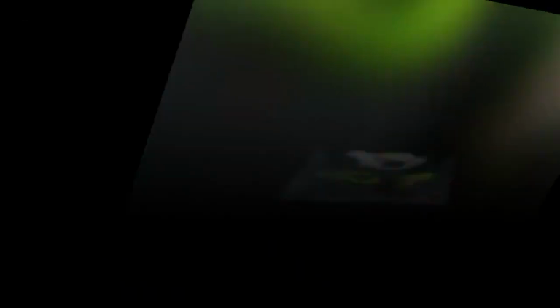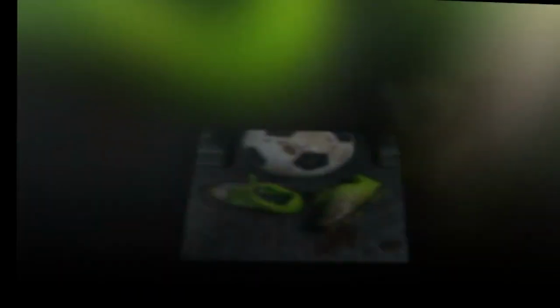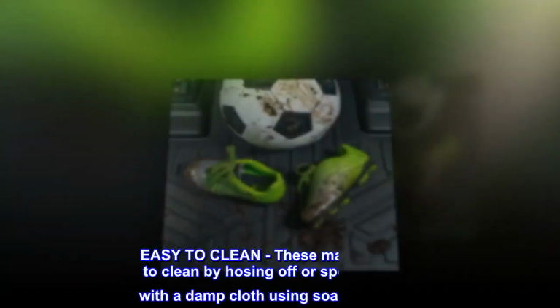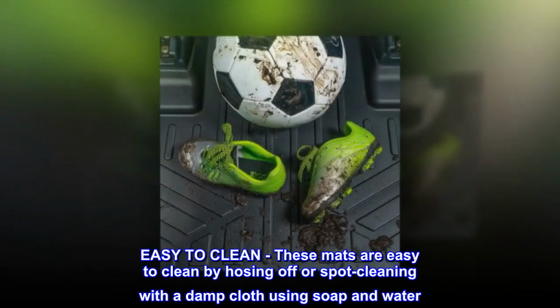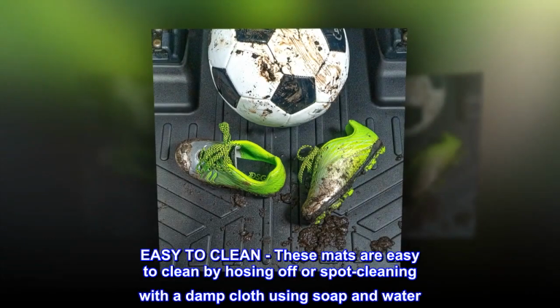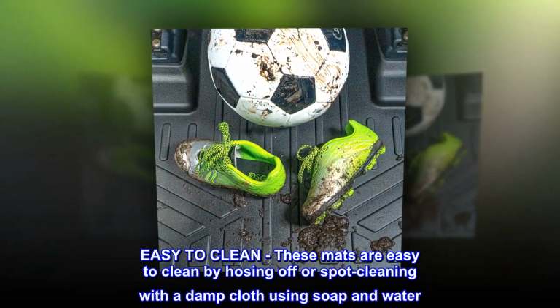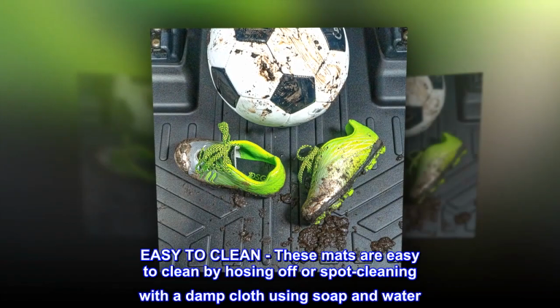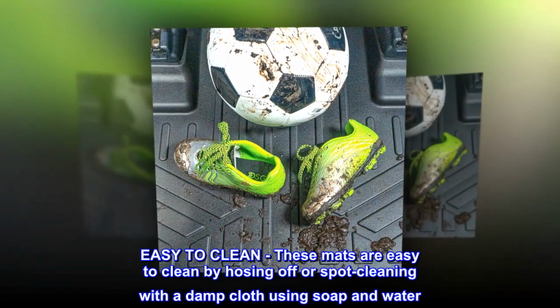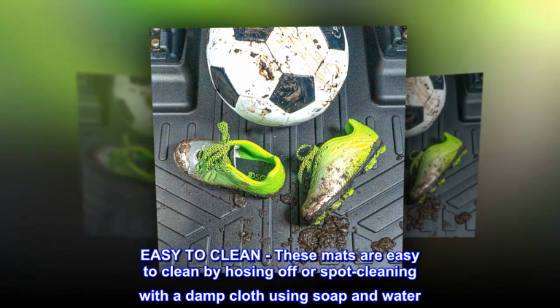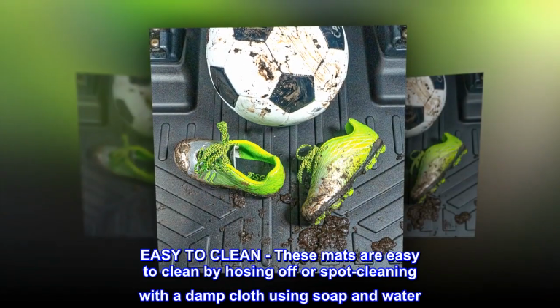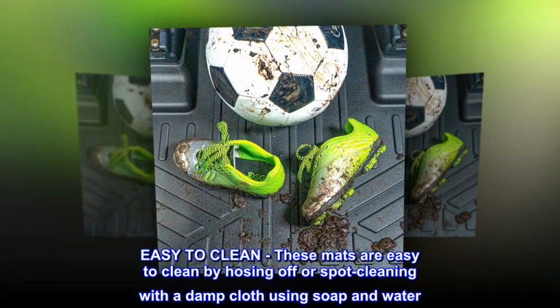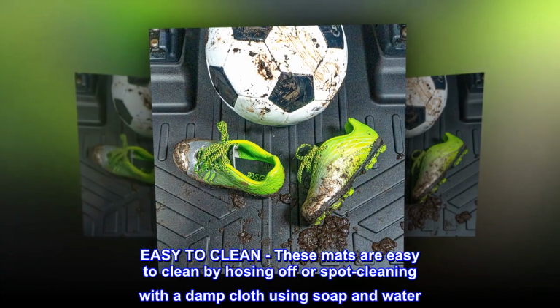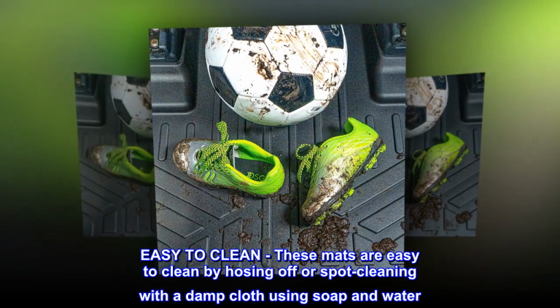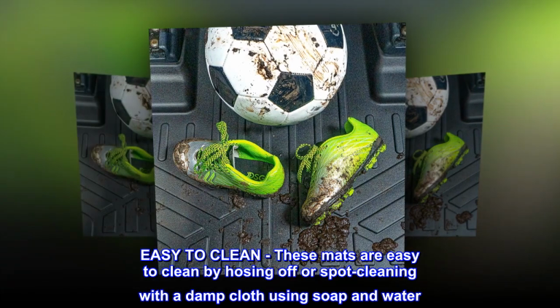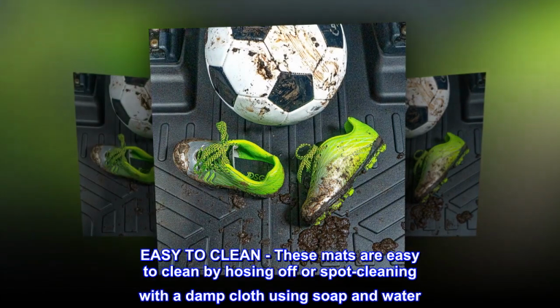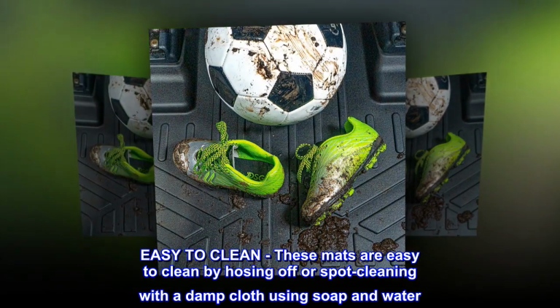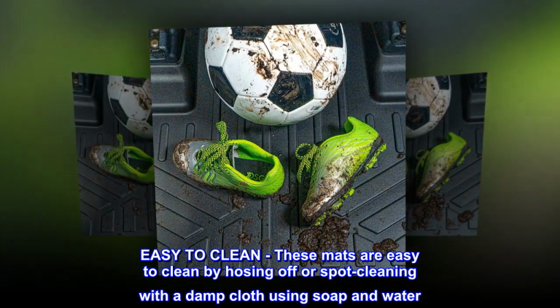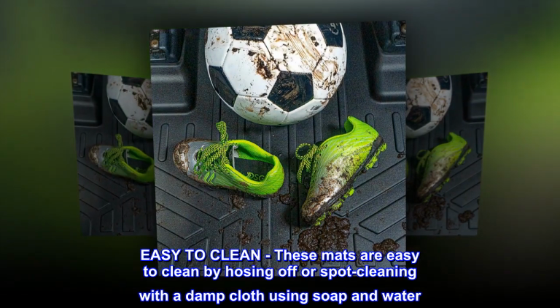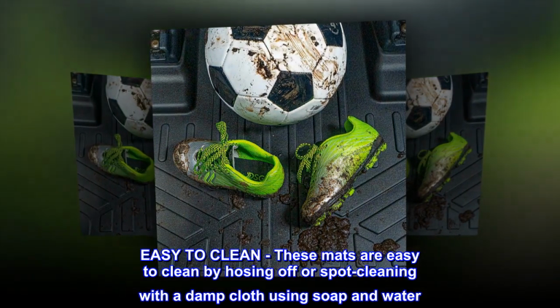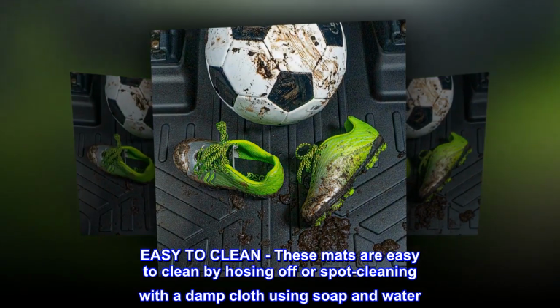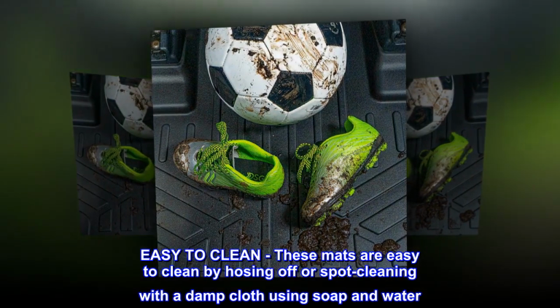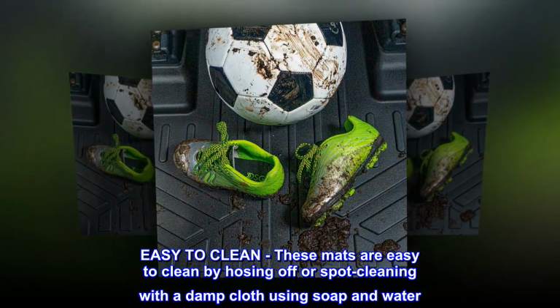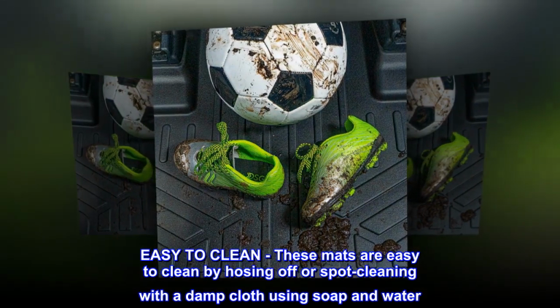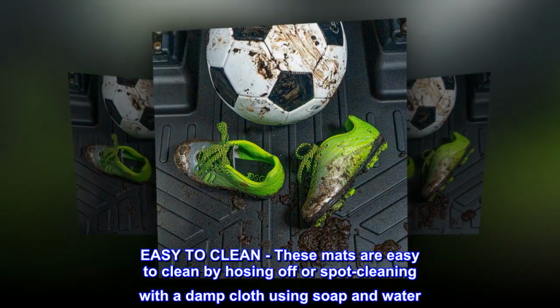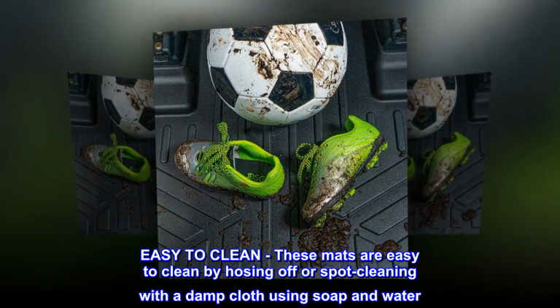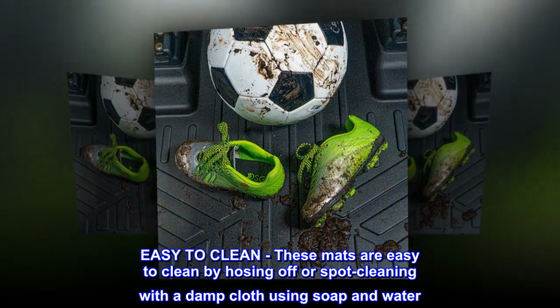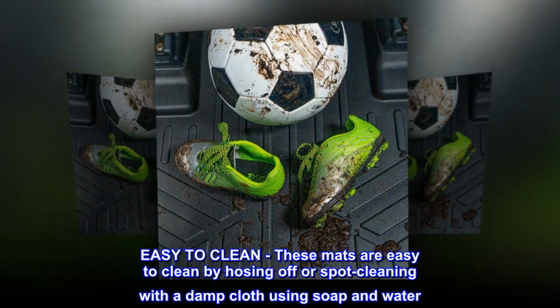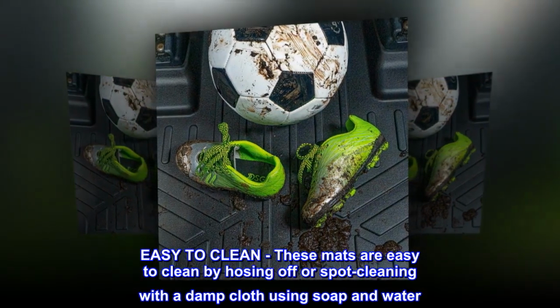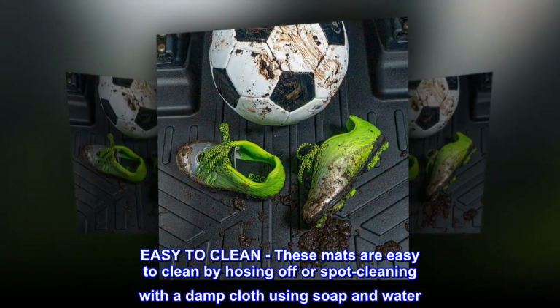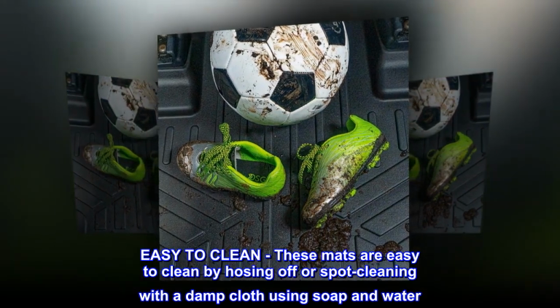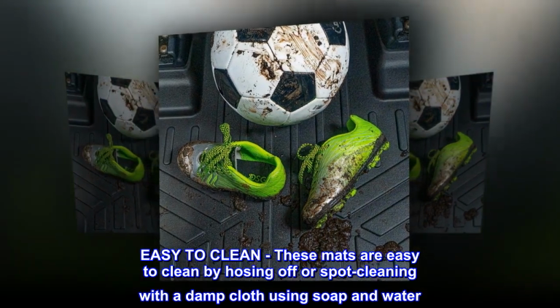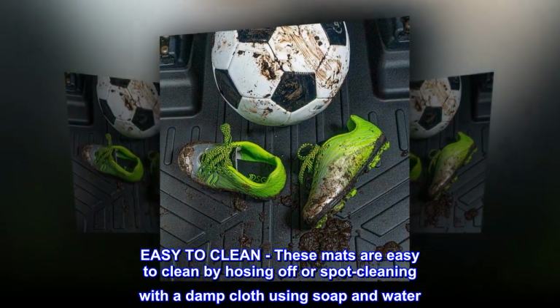Easy to clean. These mats are easy to clean by hosing off or spot cleaning with a damp cloth using soap and water.